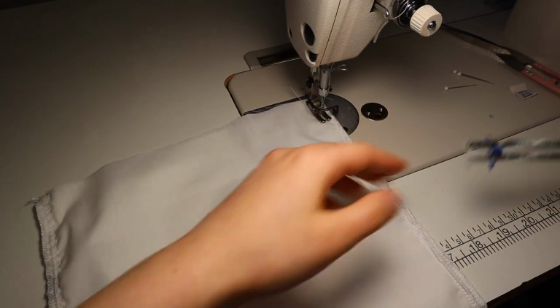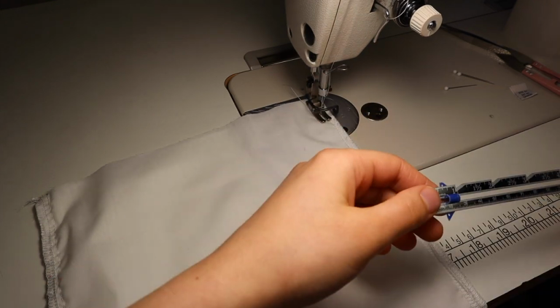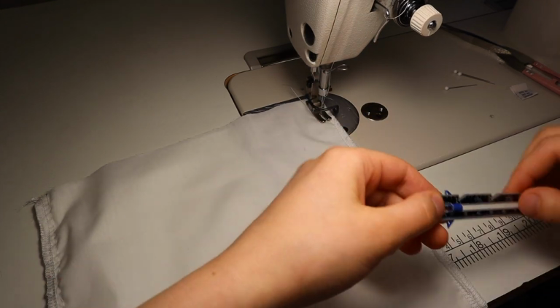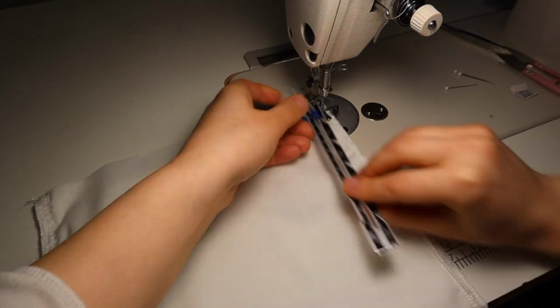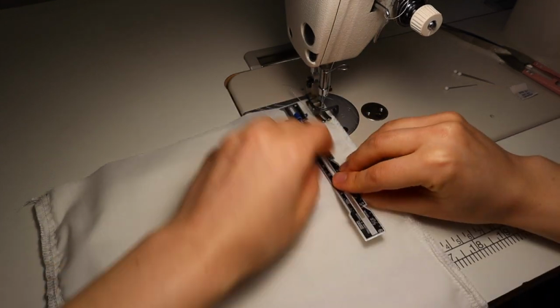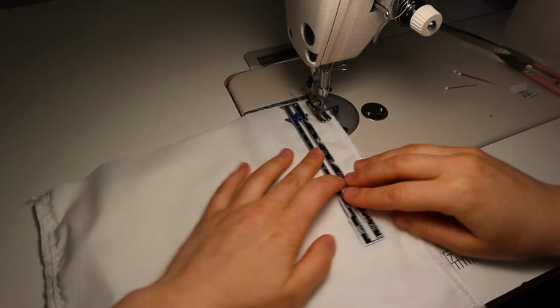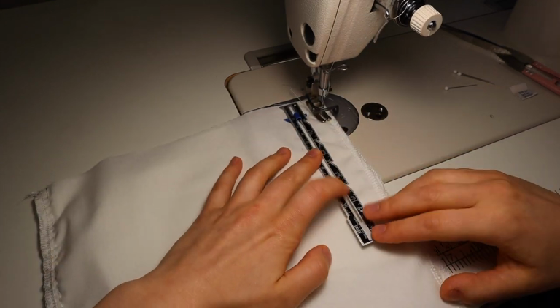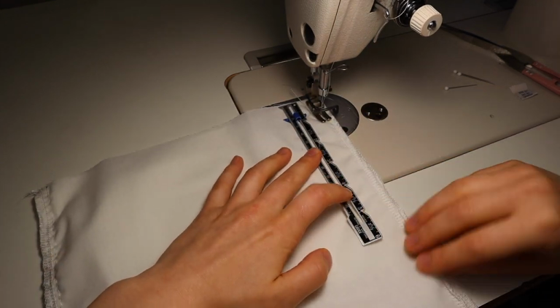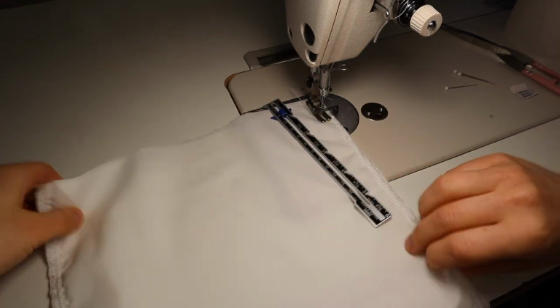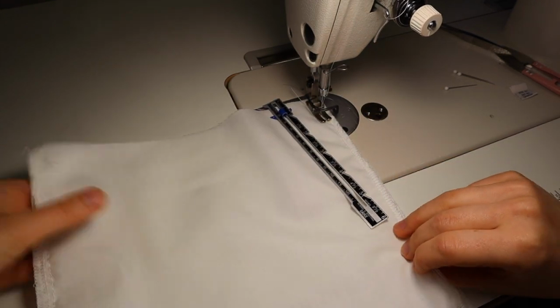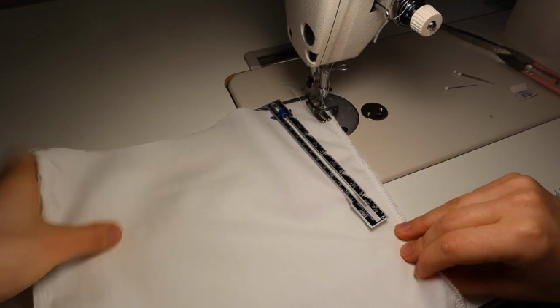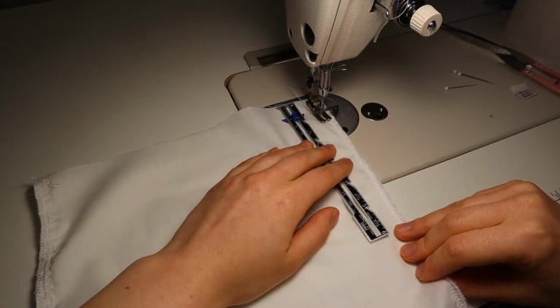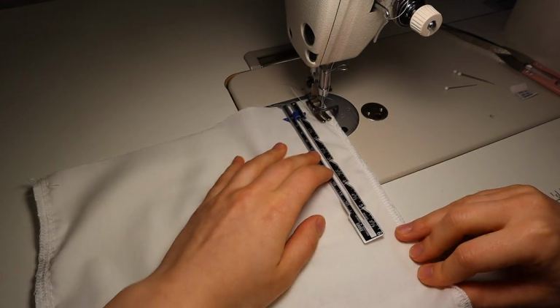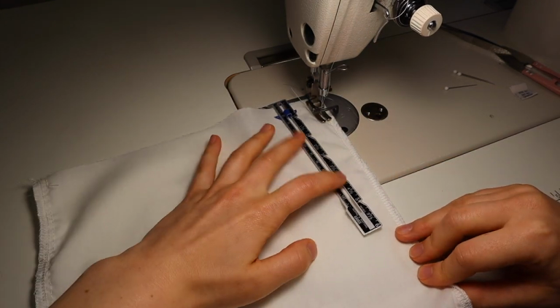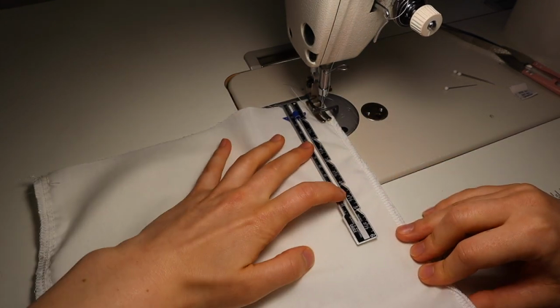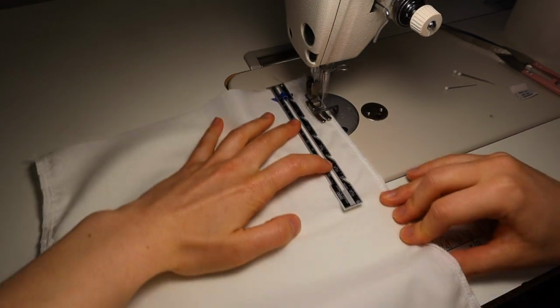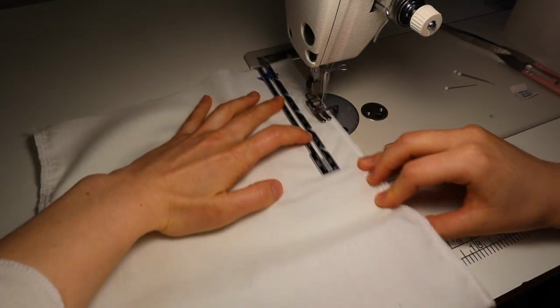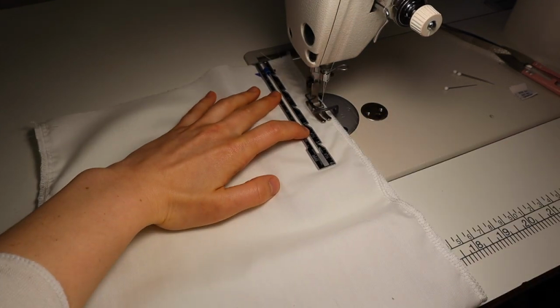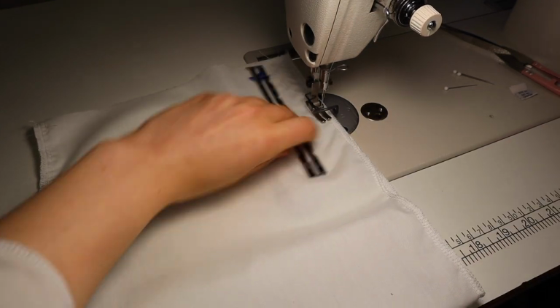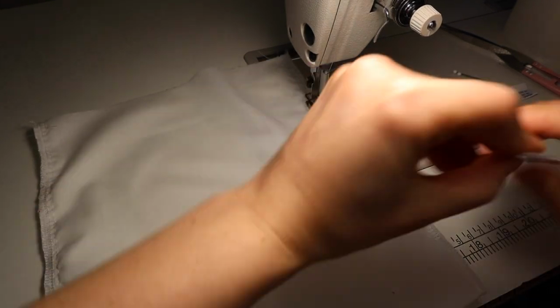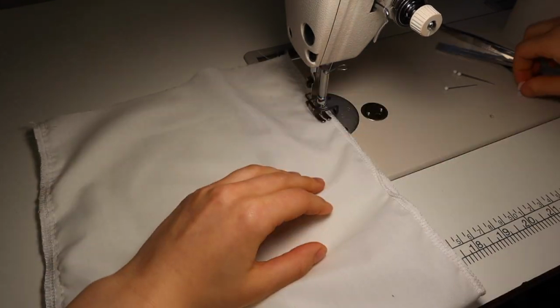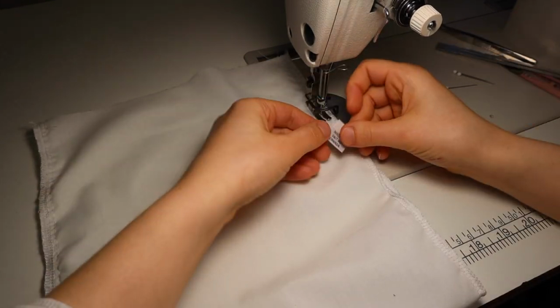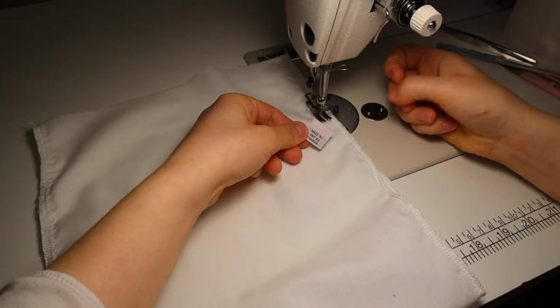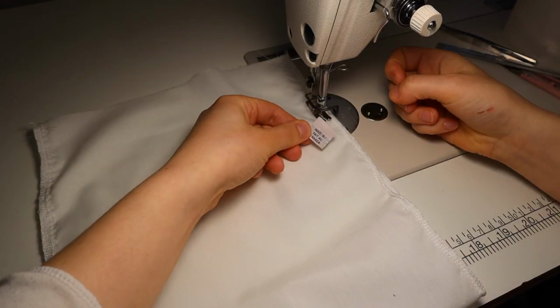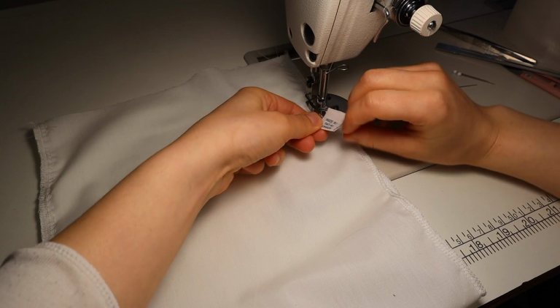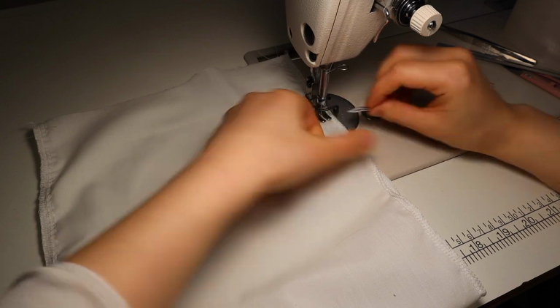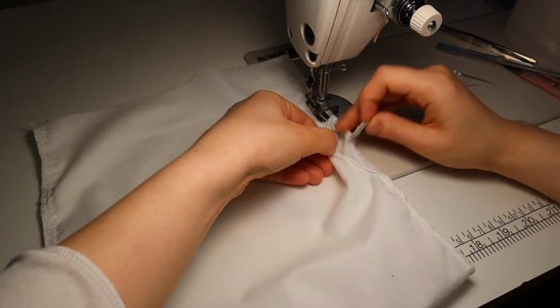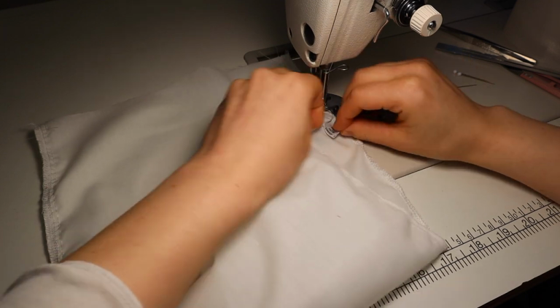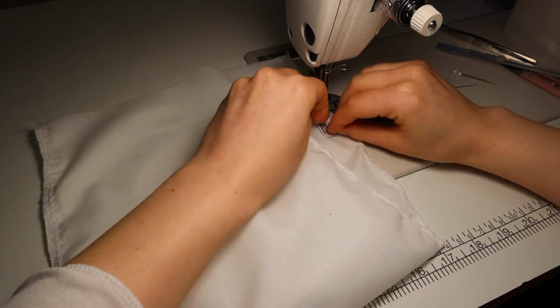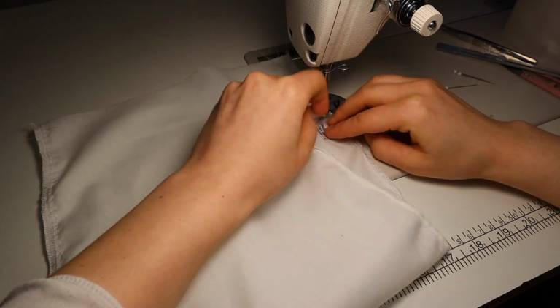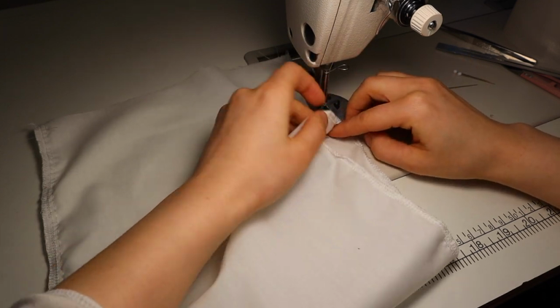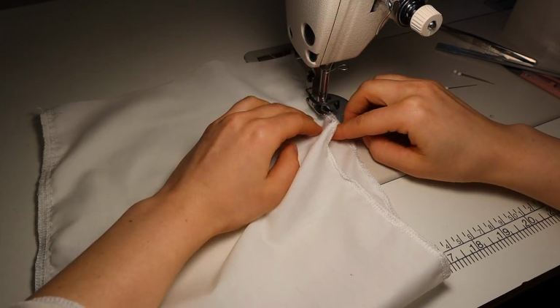This is the lining. I put a tag in, so I measure where I want the tag to be.